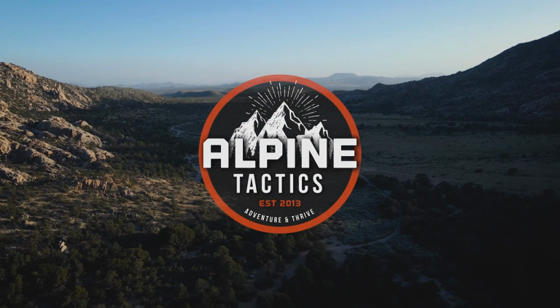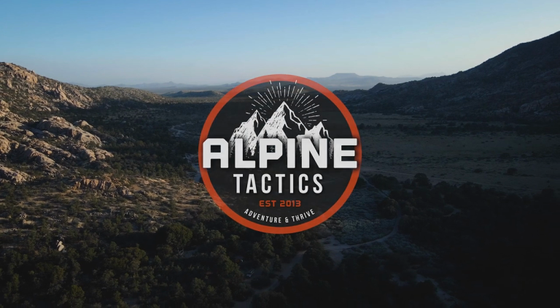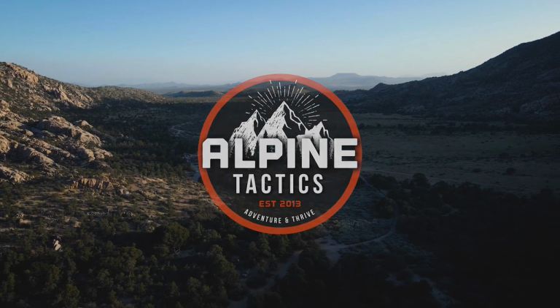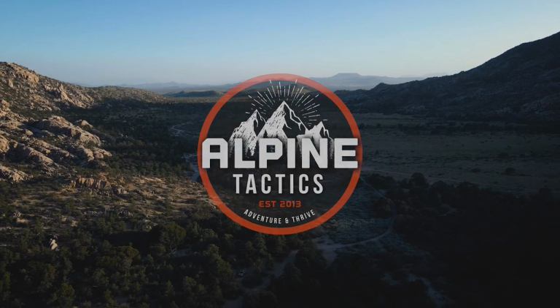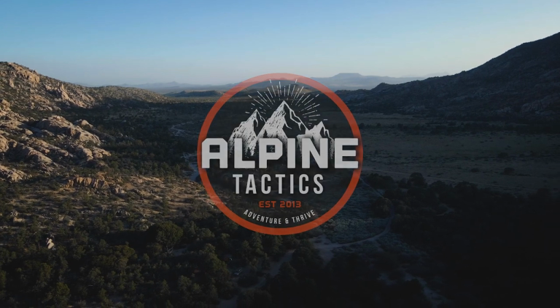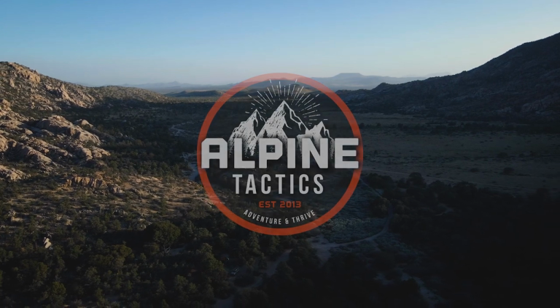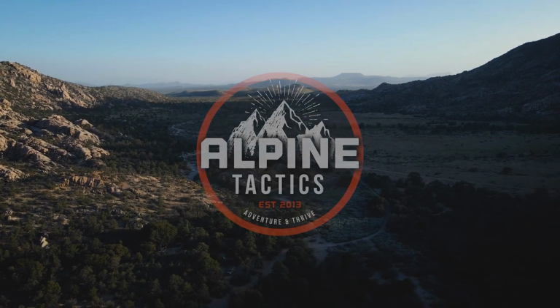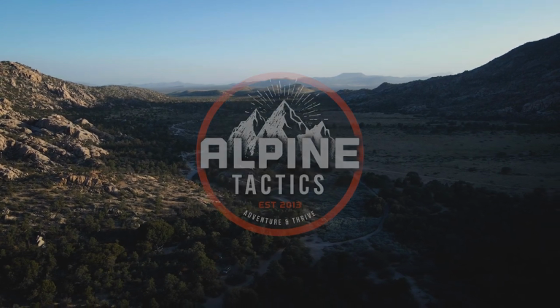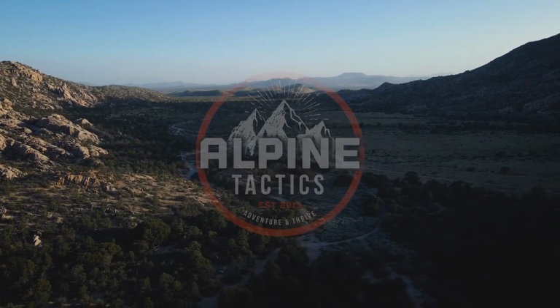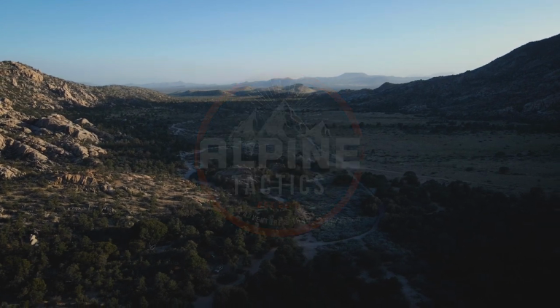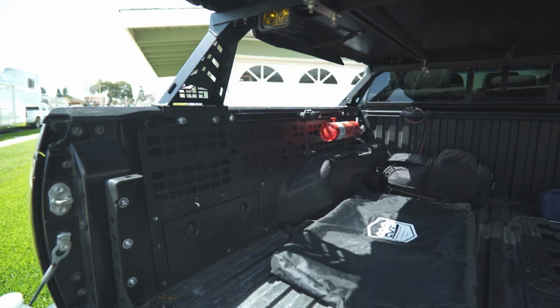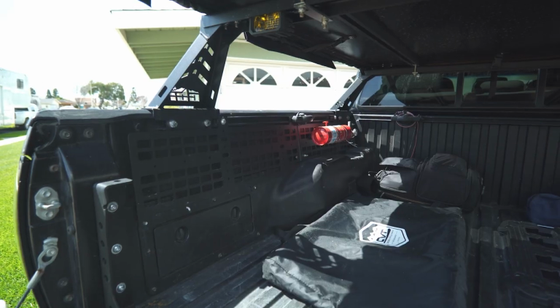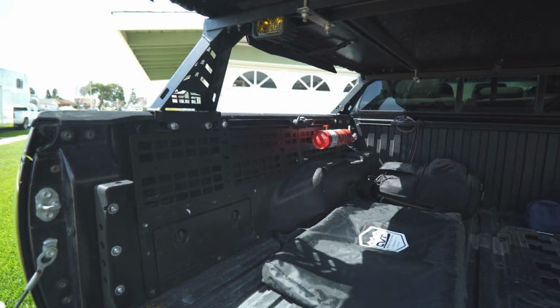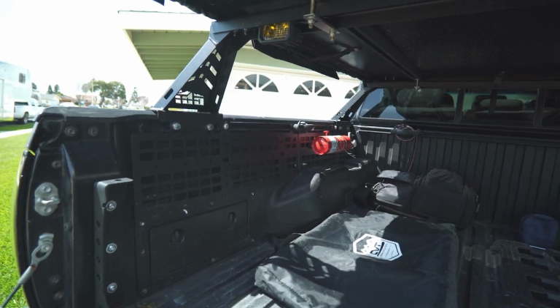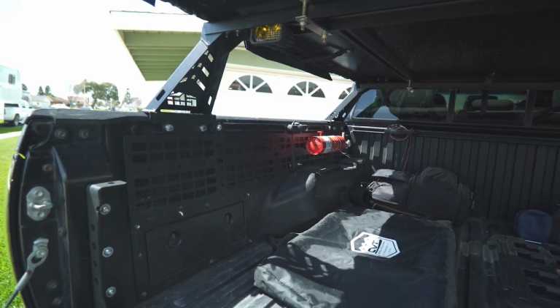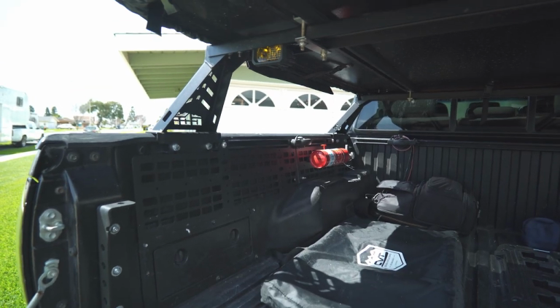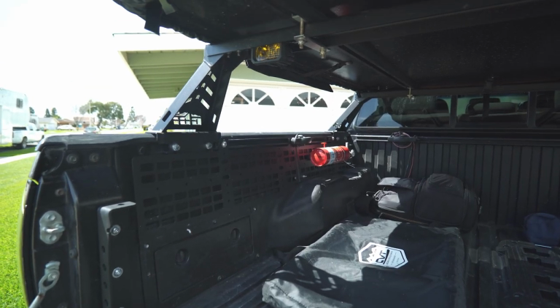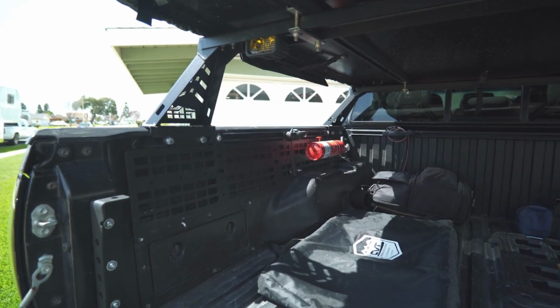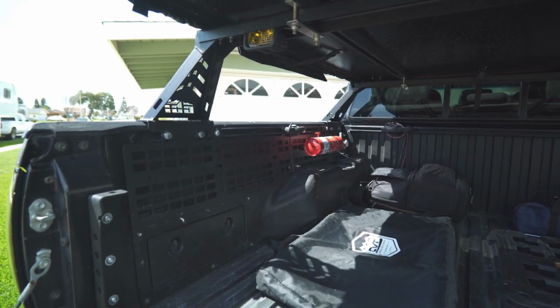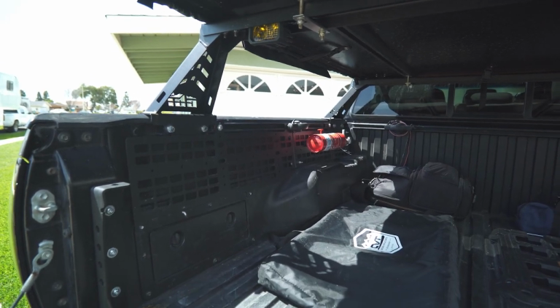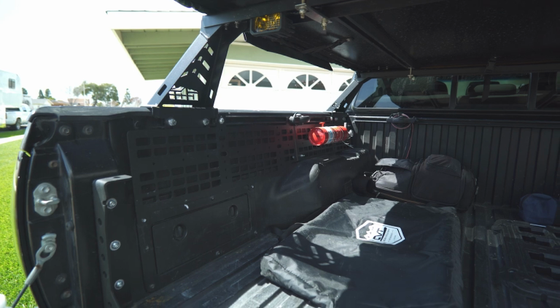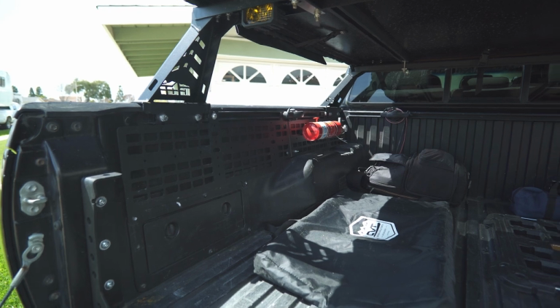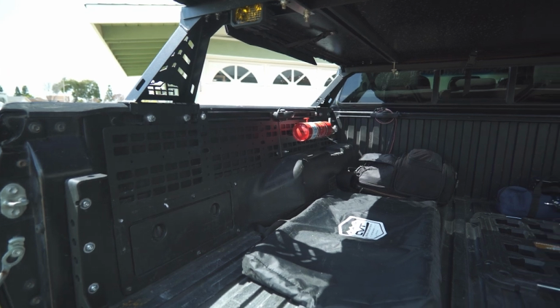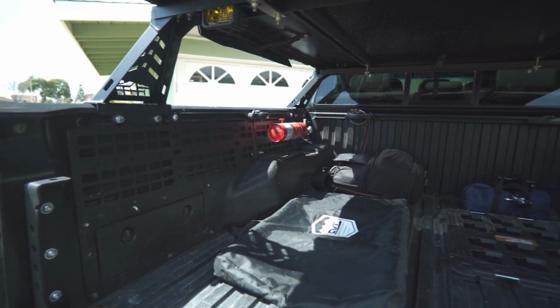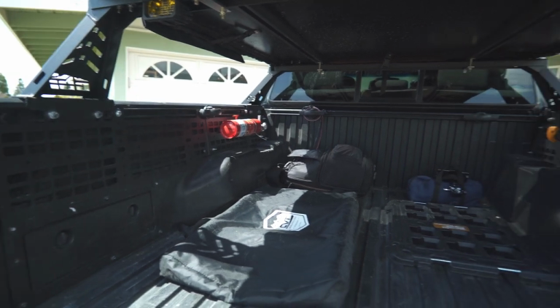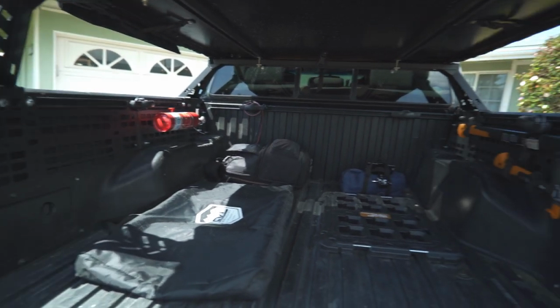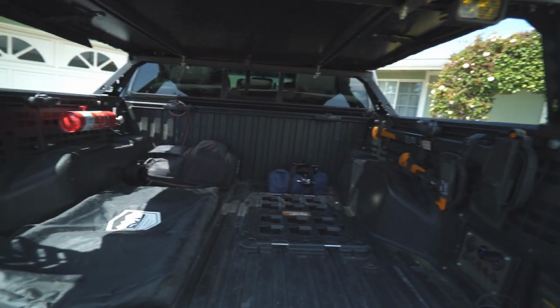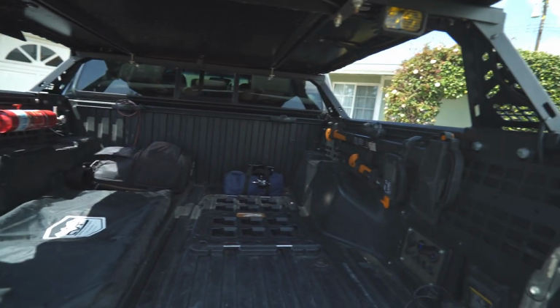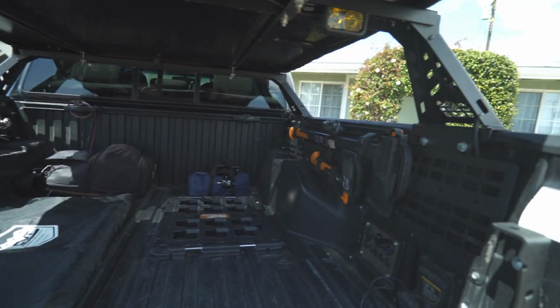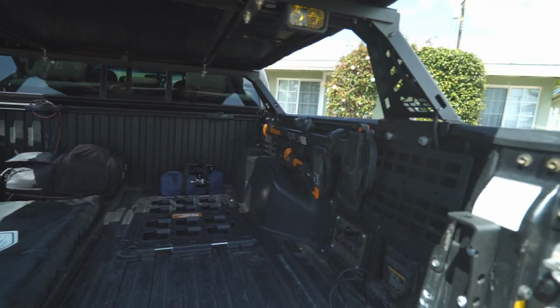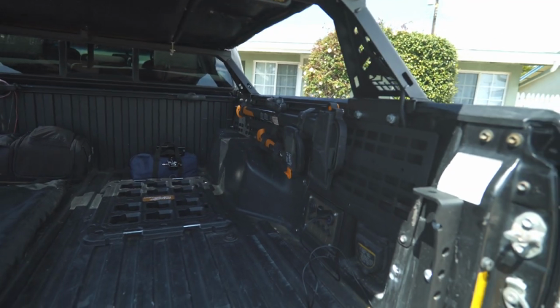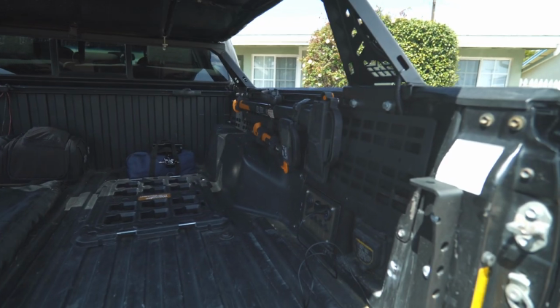Pardon the wind — it's a little windy today. I hope it doesn't affect the audio quality too much, but let's get into it.